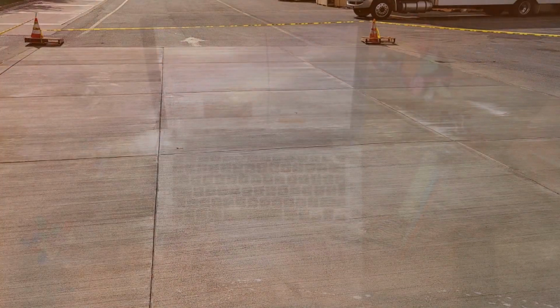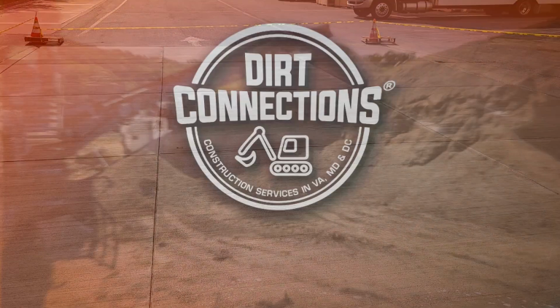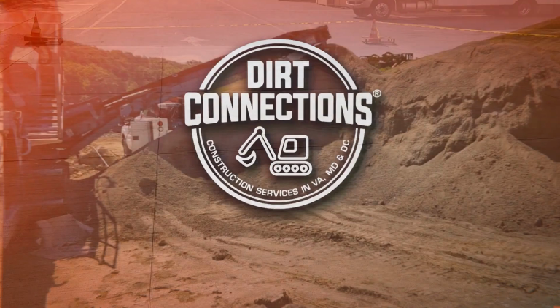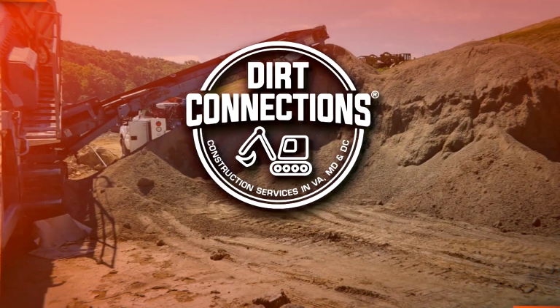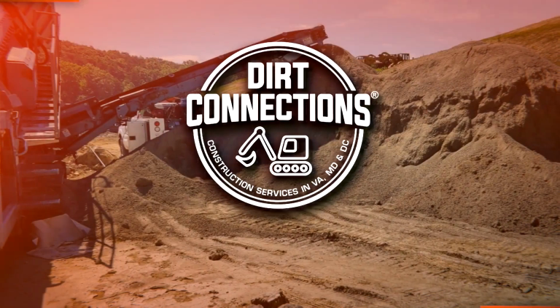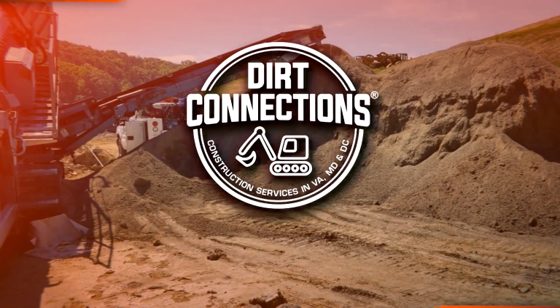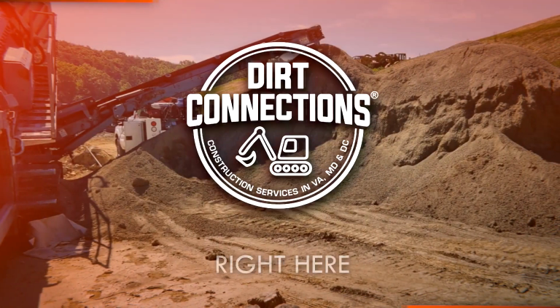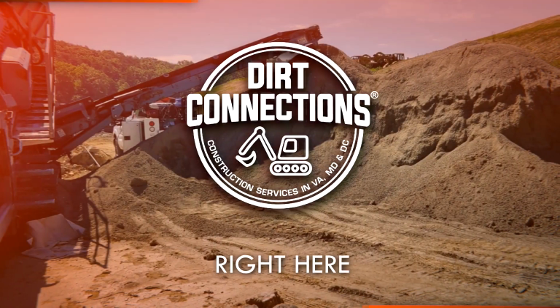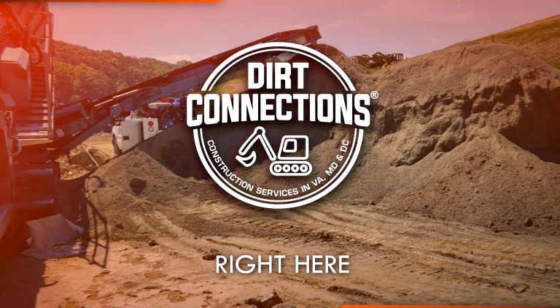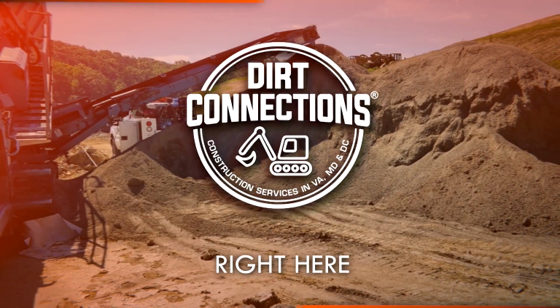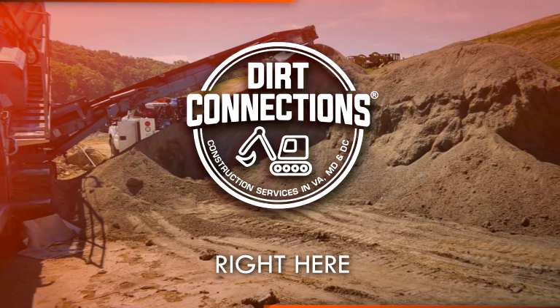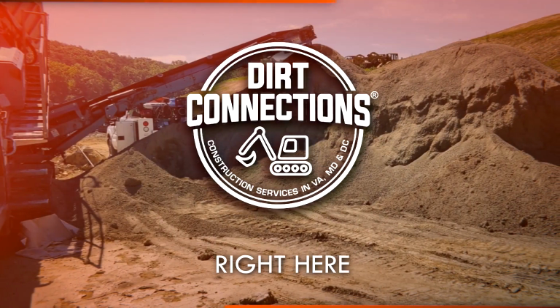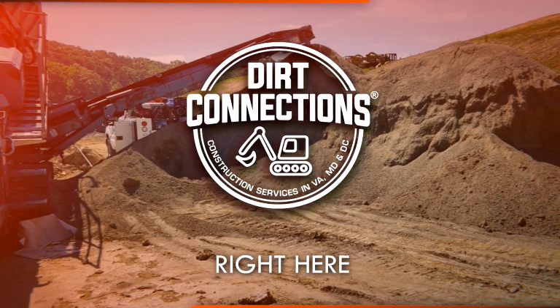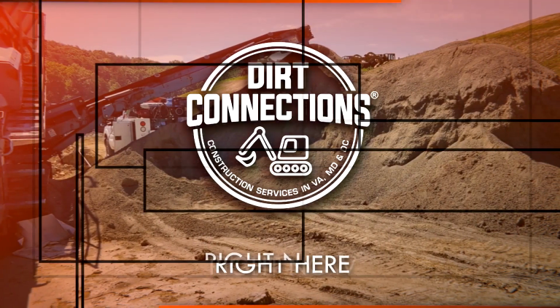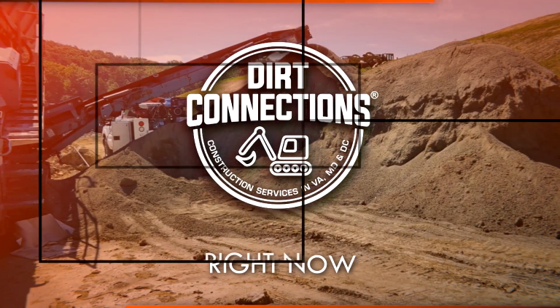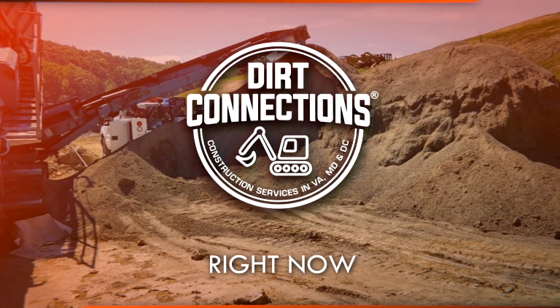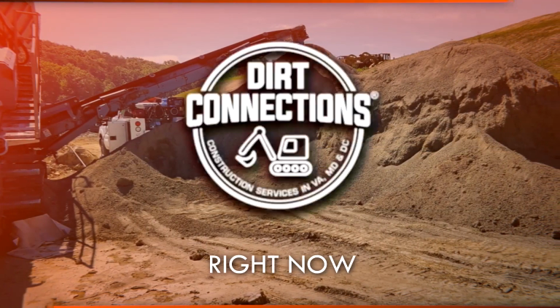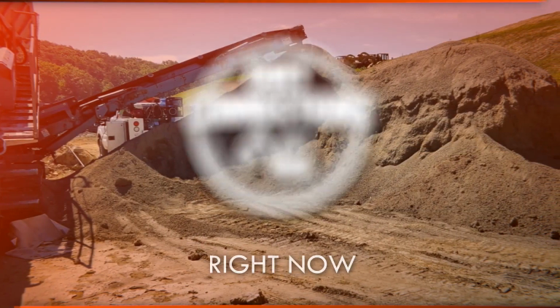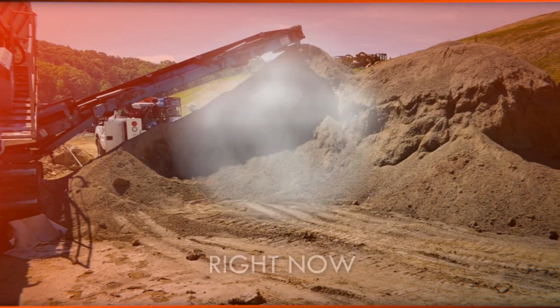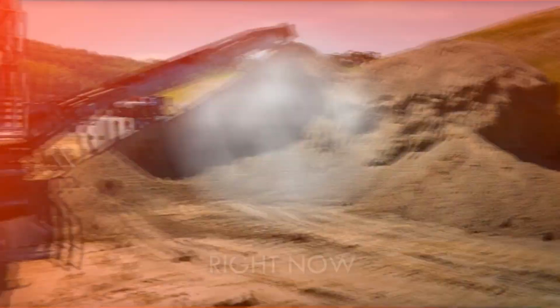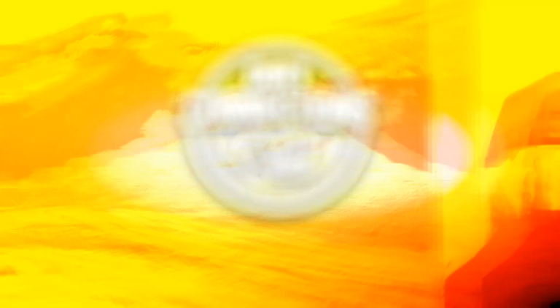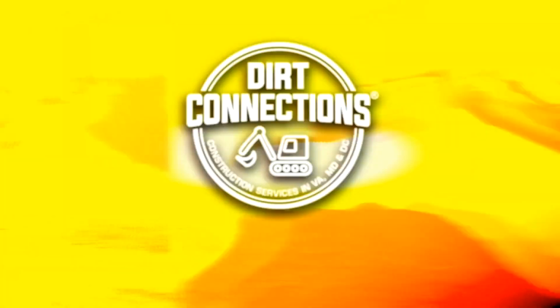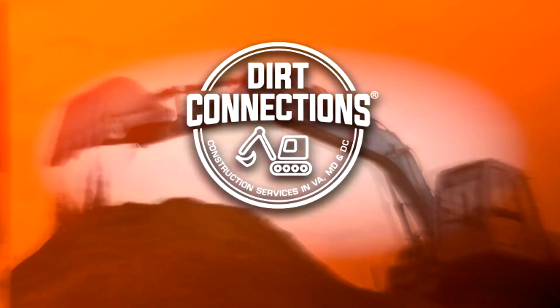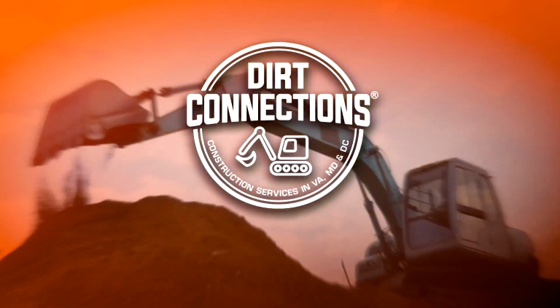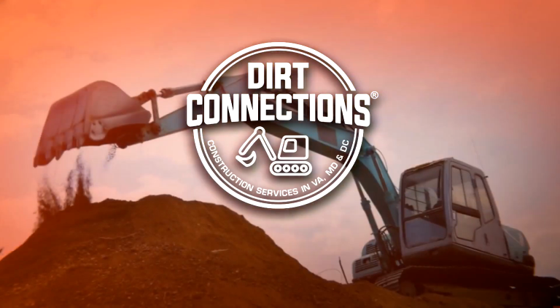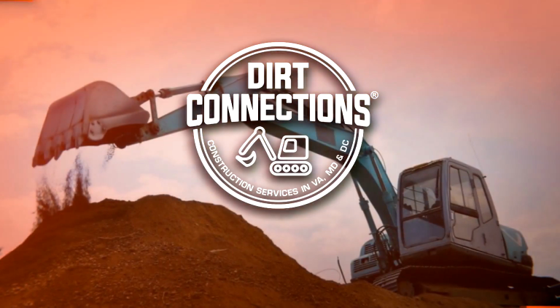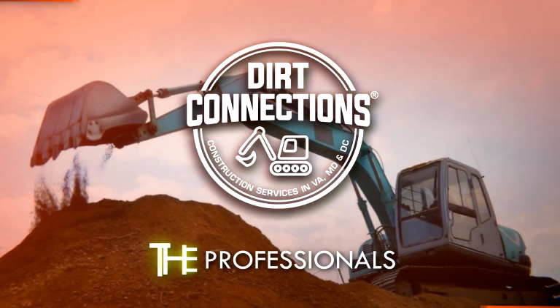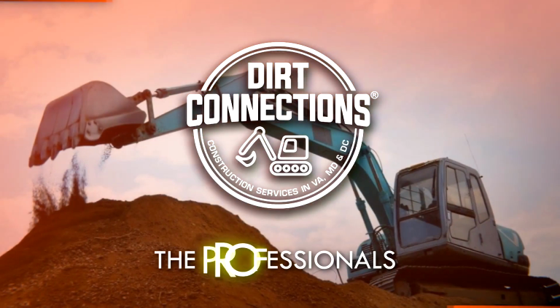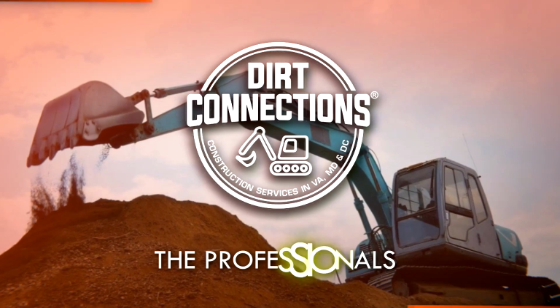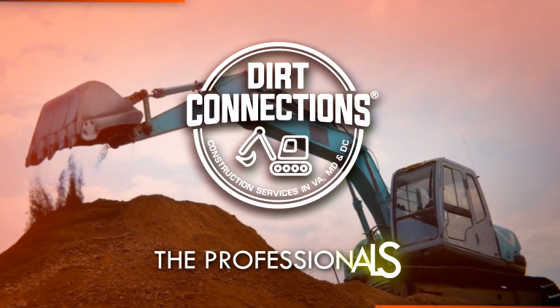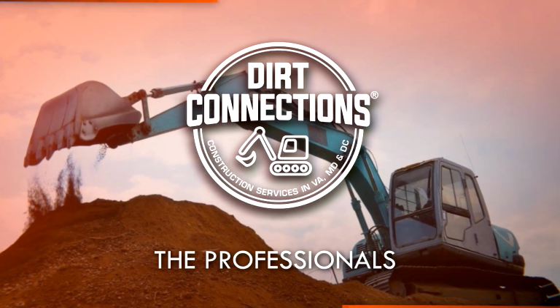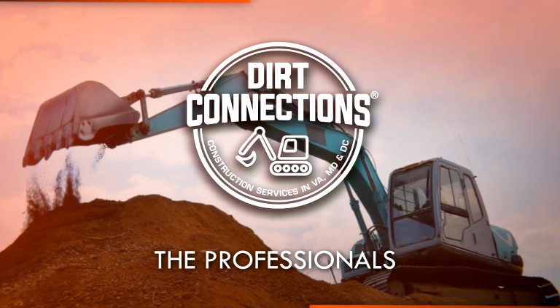Dirt Connections is right here, right now. Dirt Connections — the professionals.